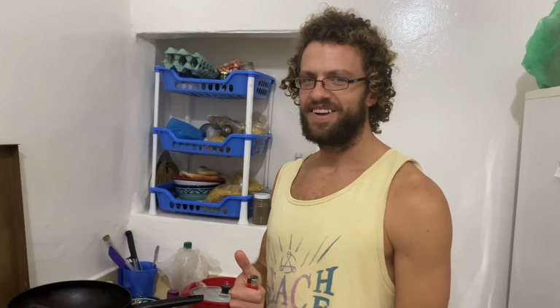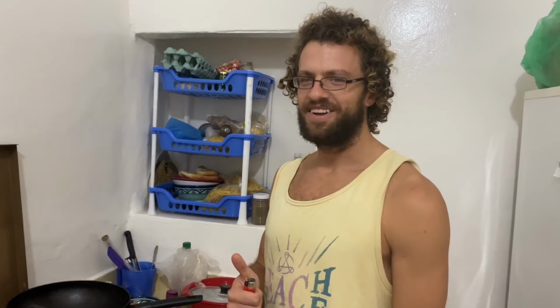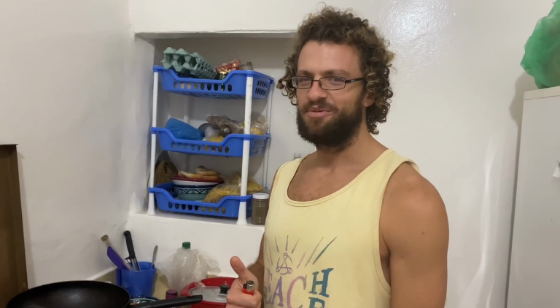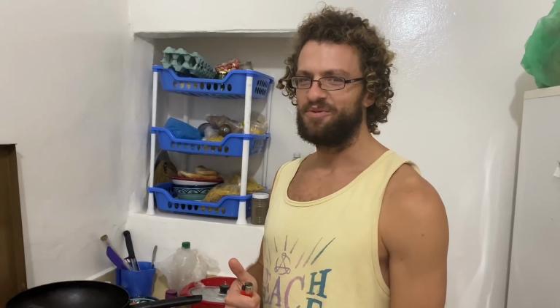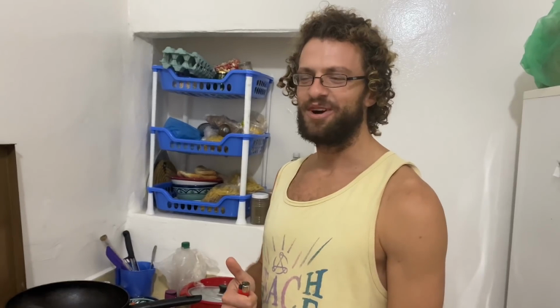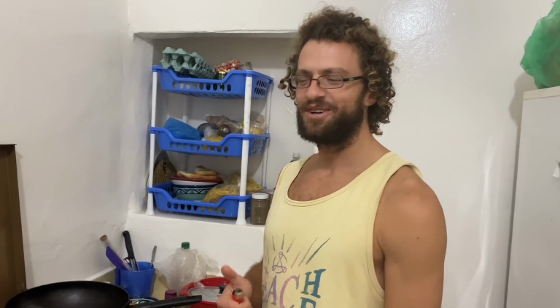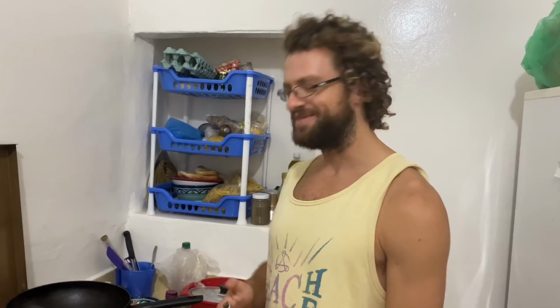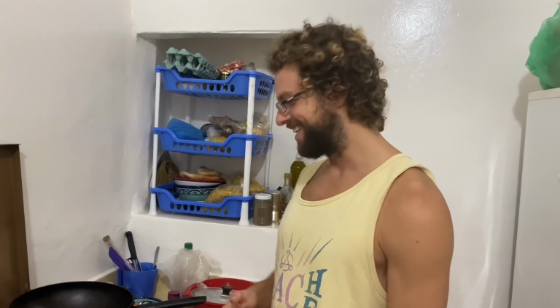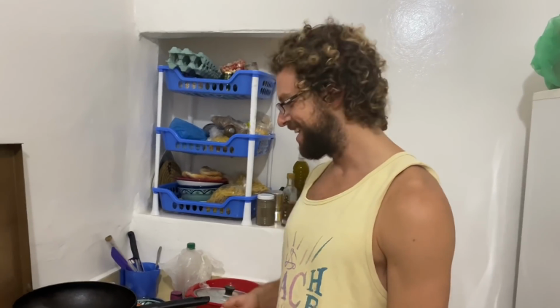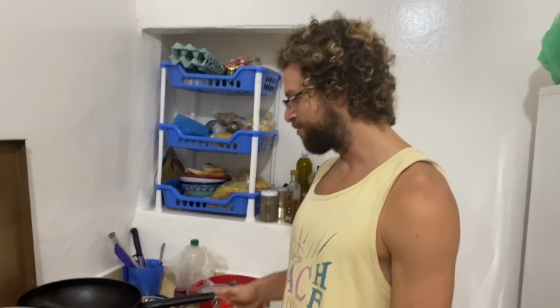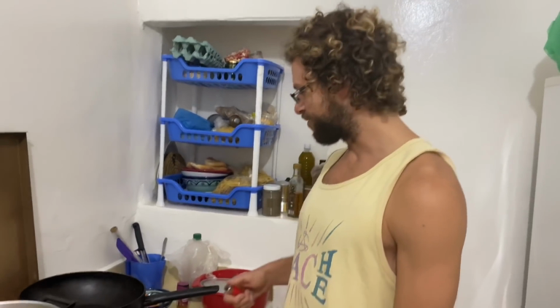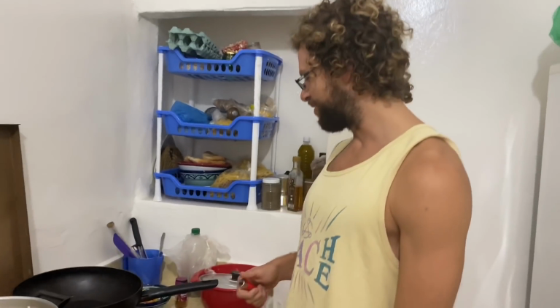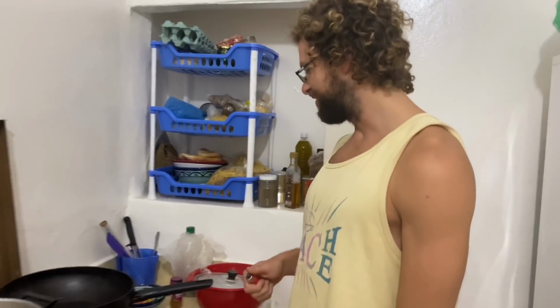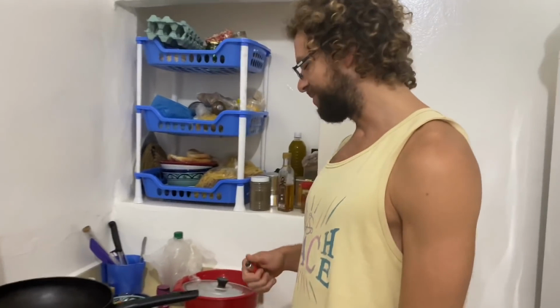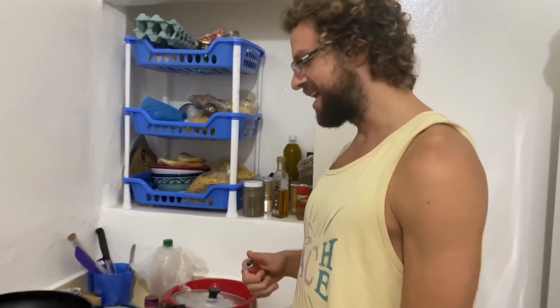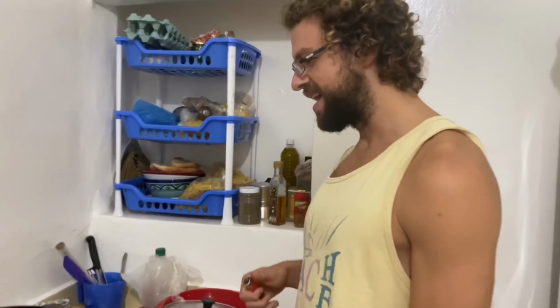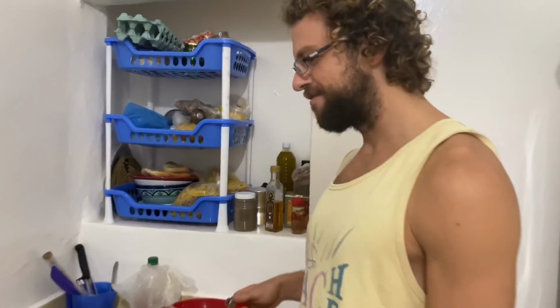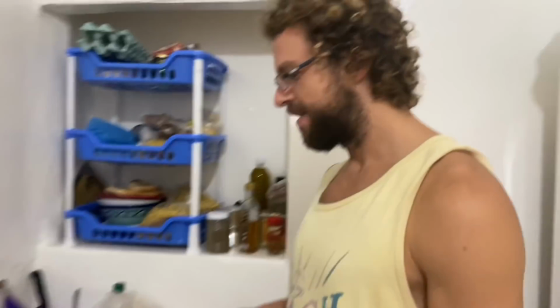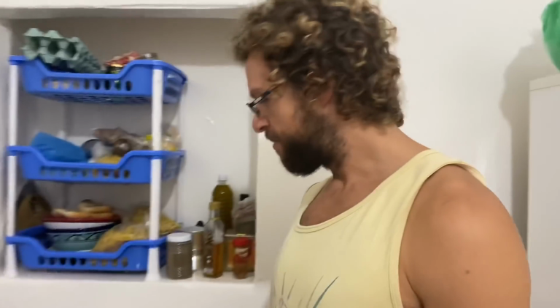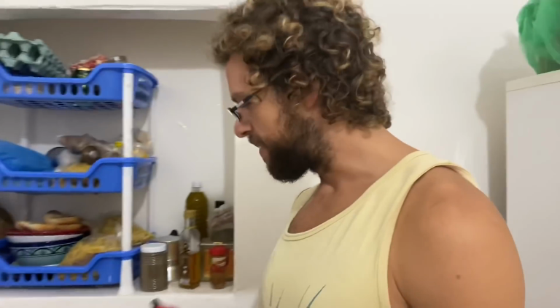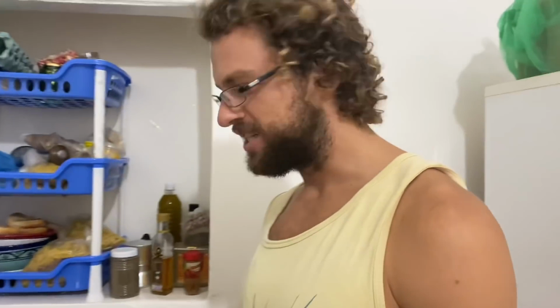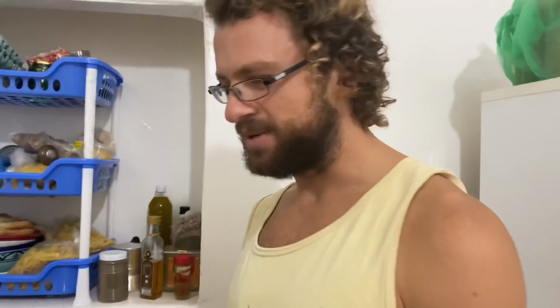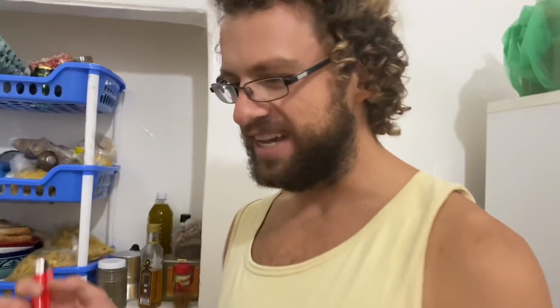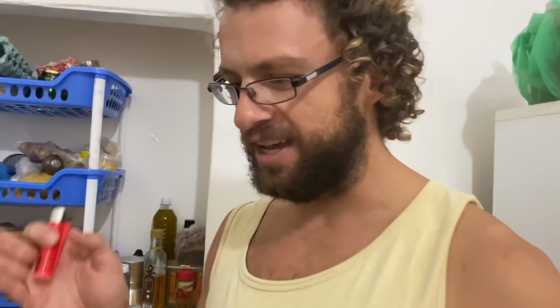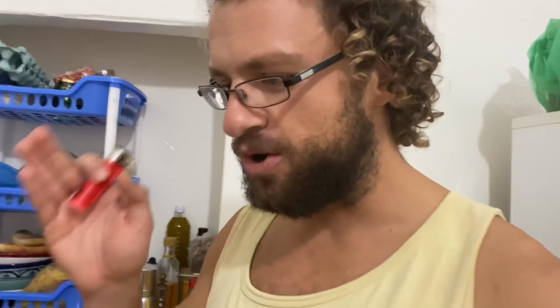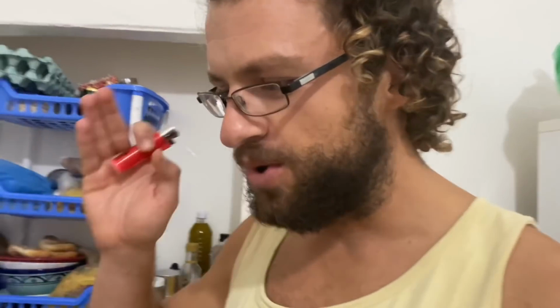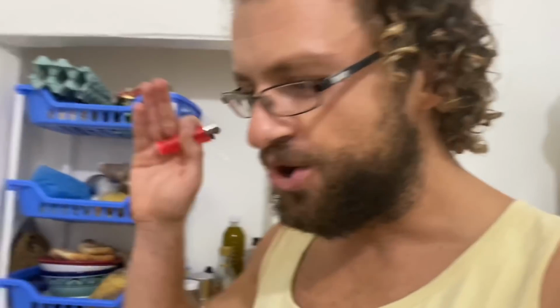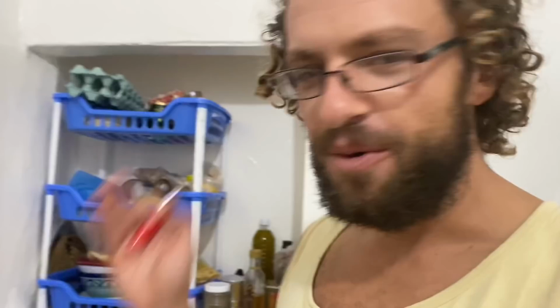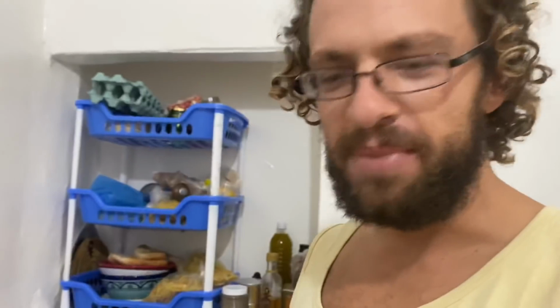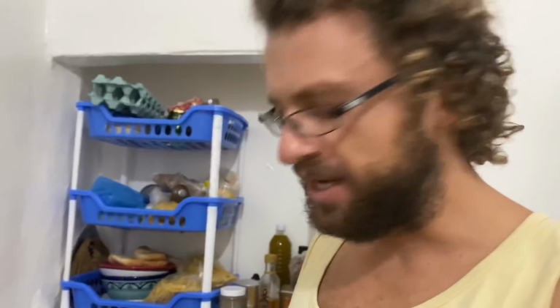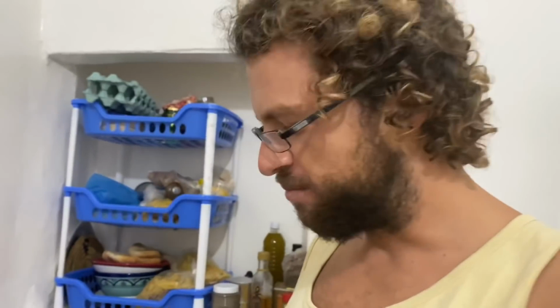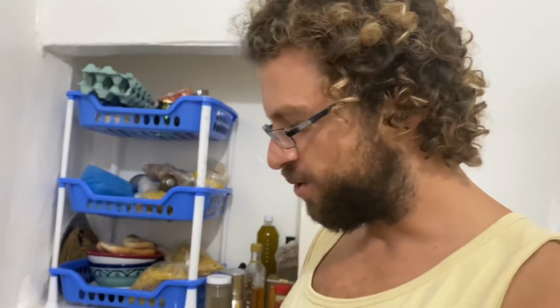Welcome. Today we're going to have mashed potato bean bowls.